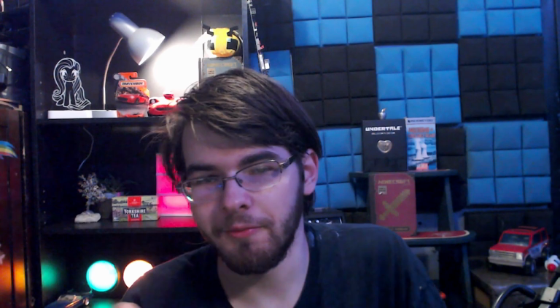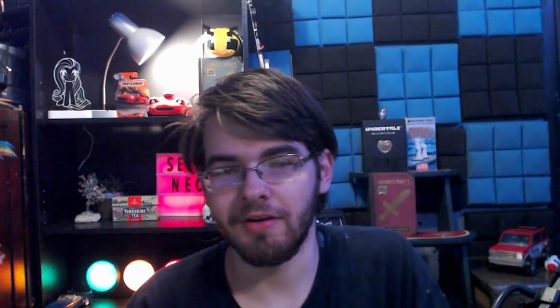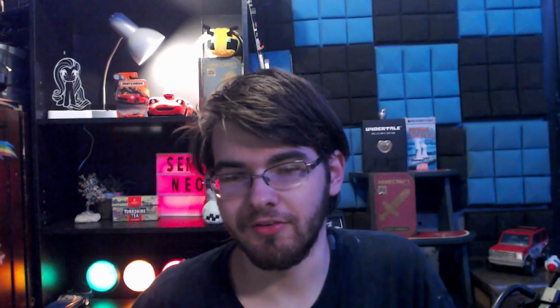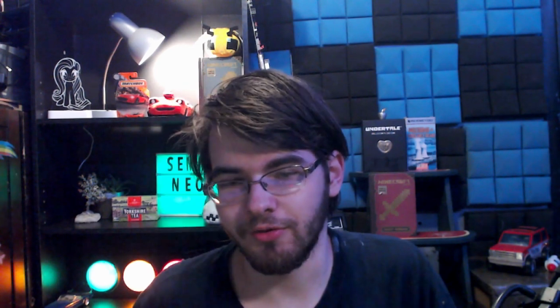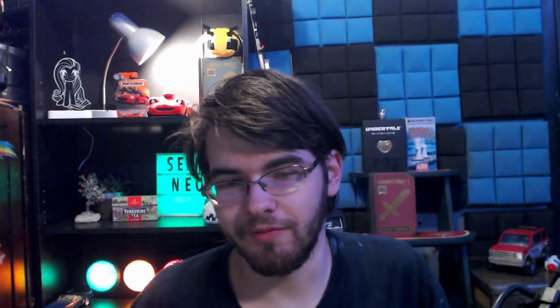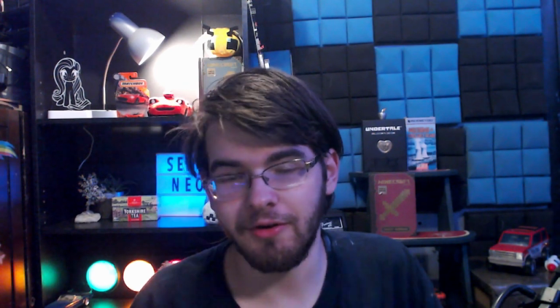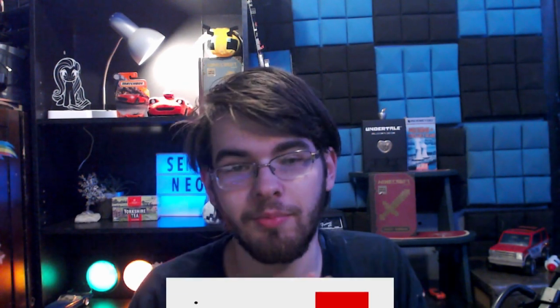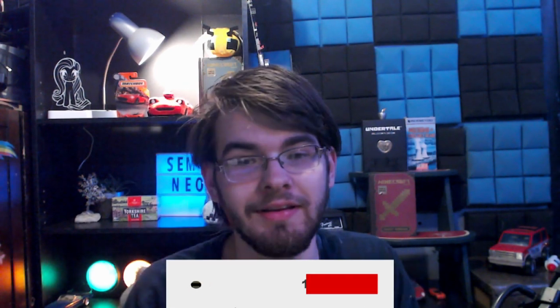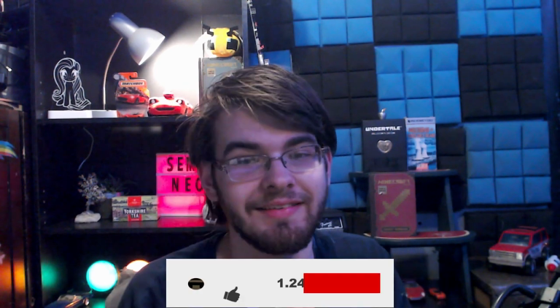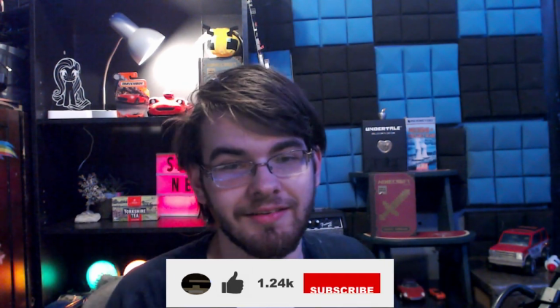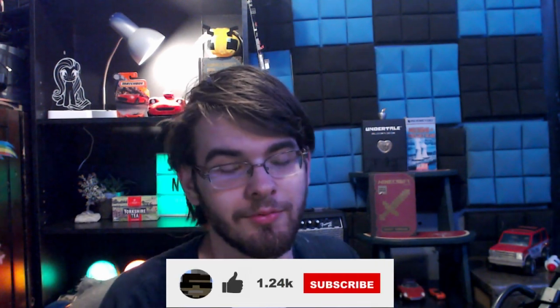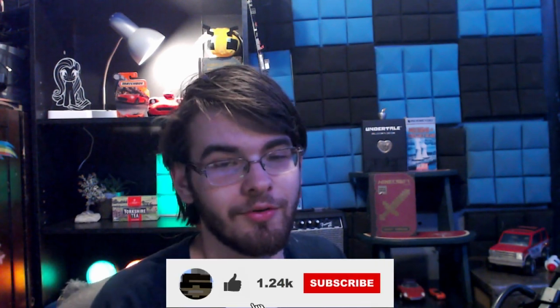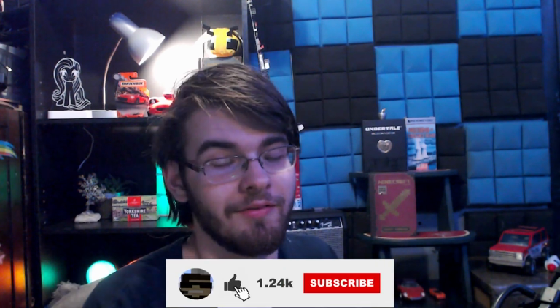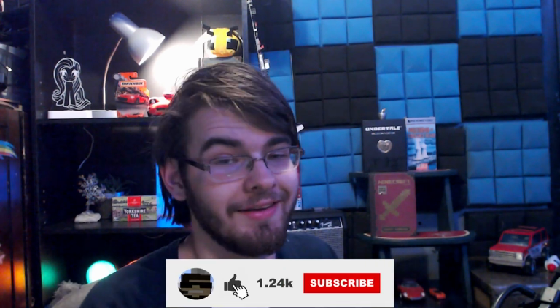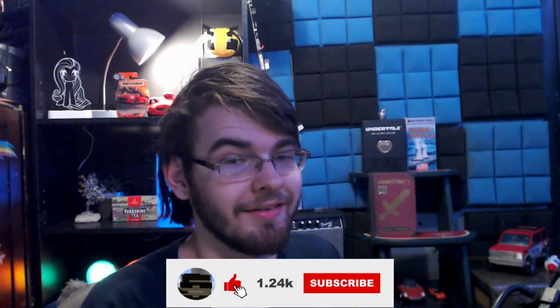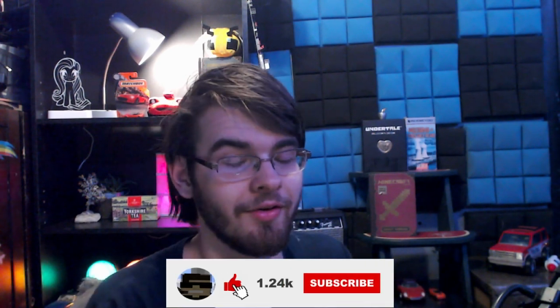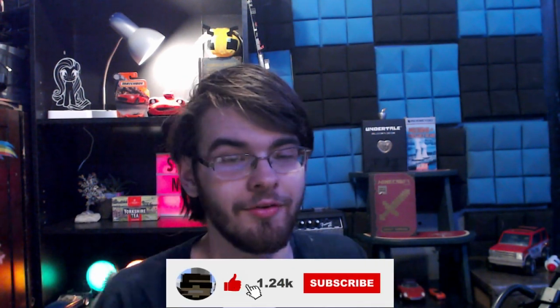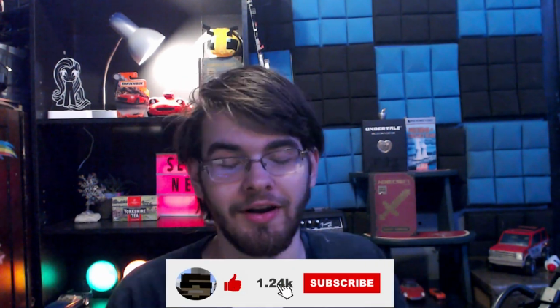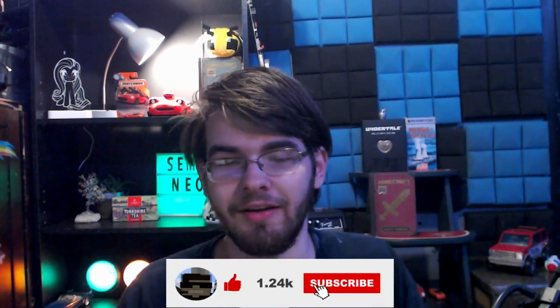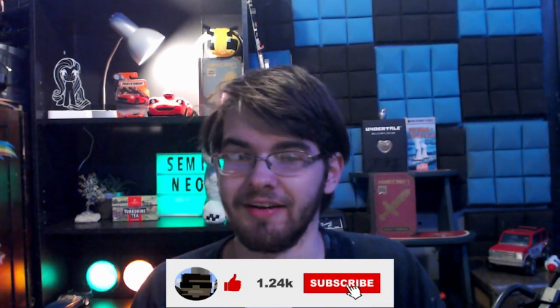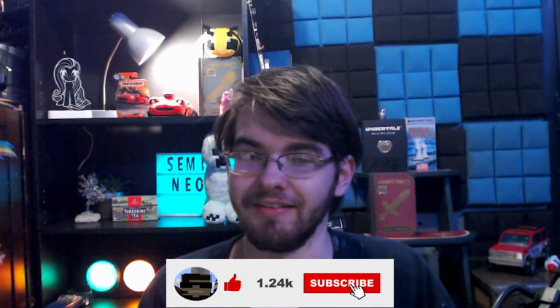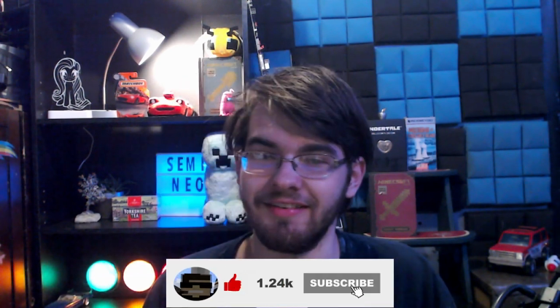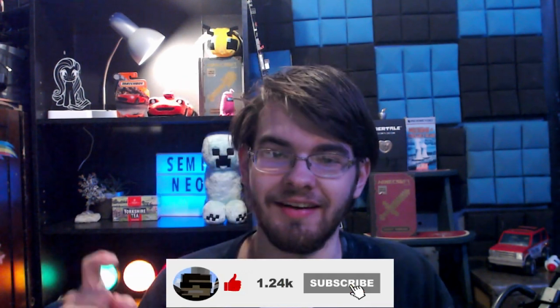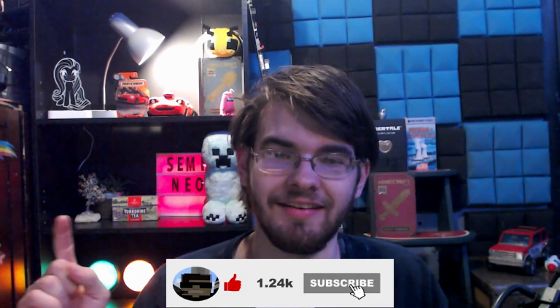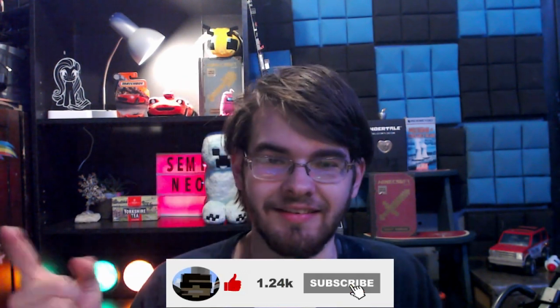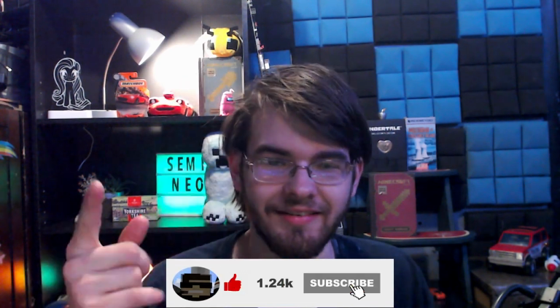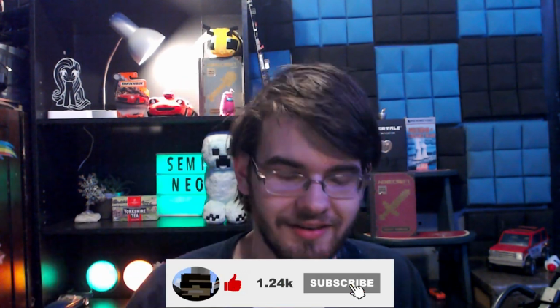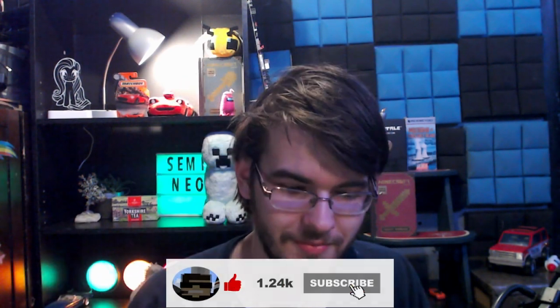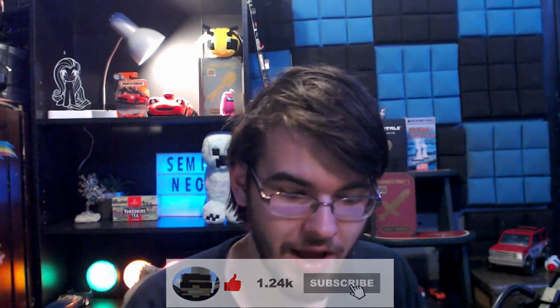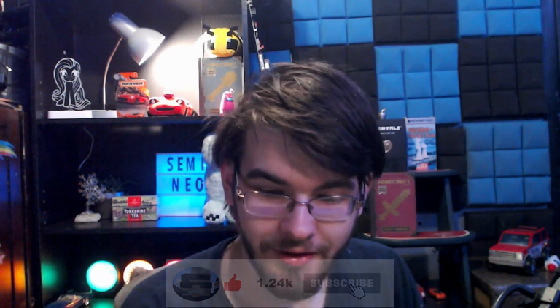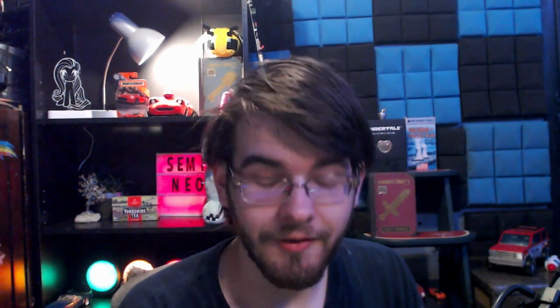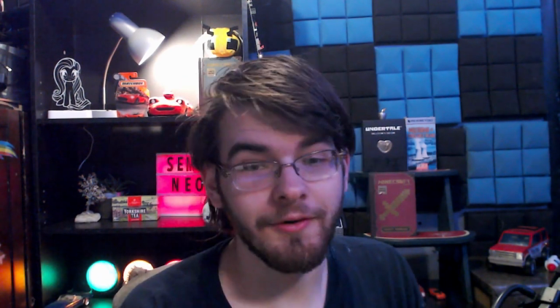Hope you guys enjoyed the video. Please like and subscribe if you haven't already, and I'll see you guys next time. Goodbye.